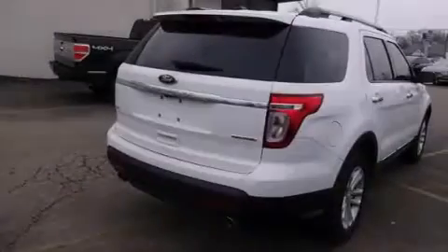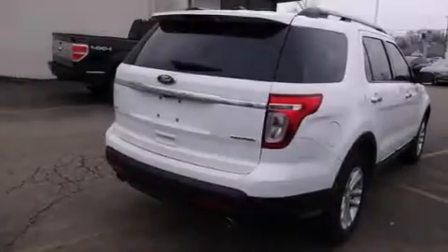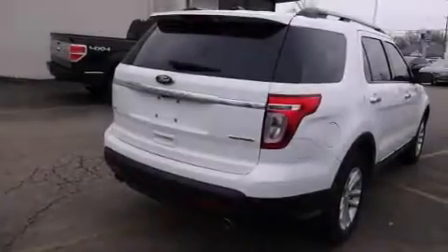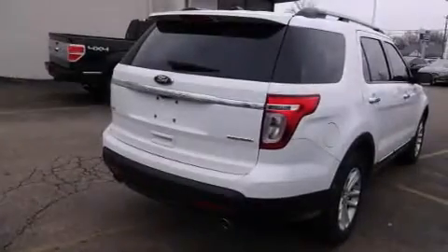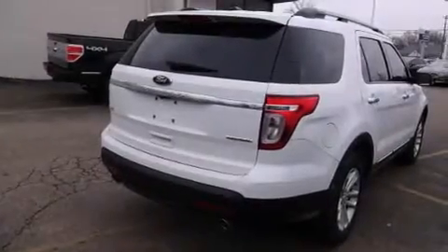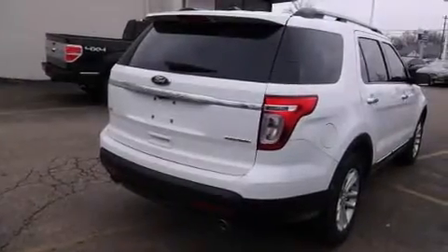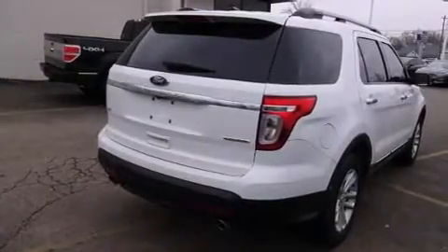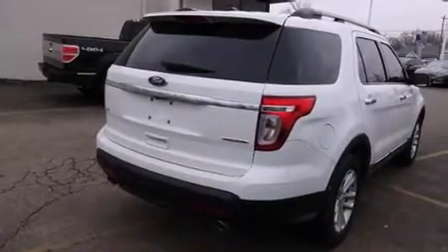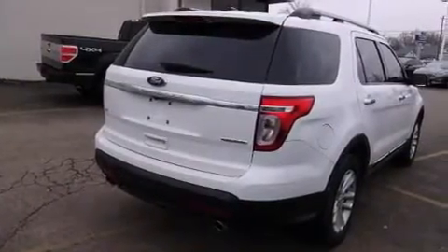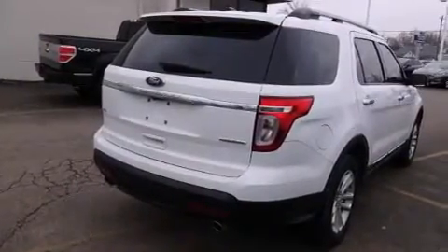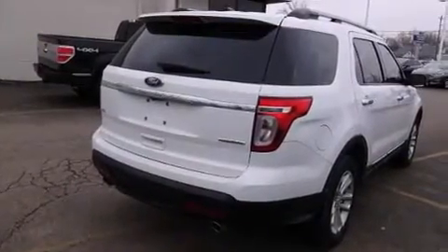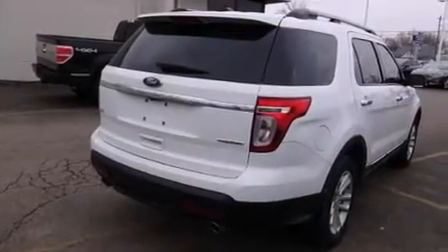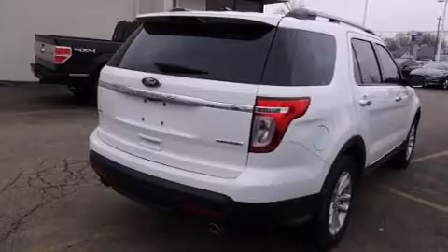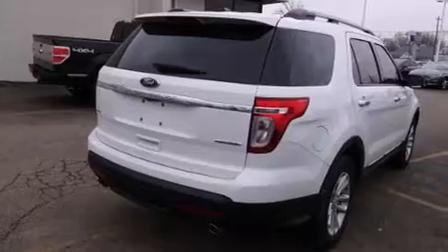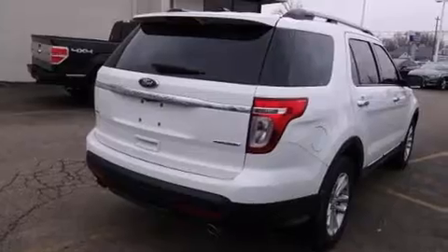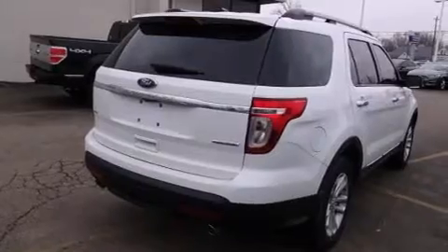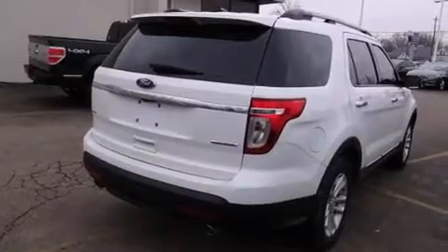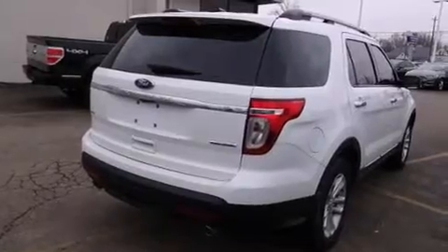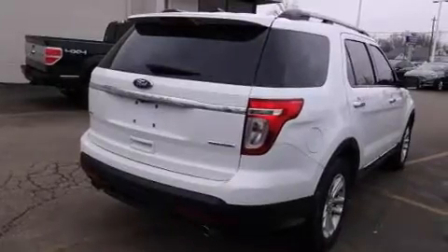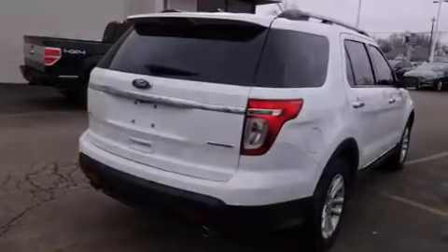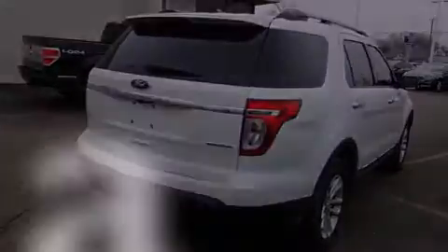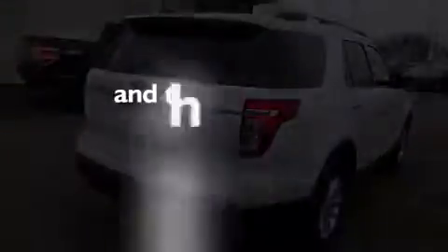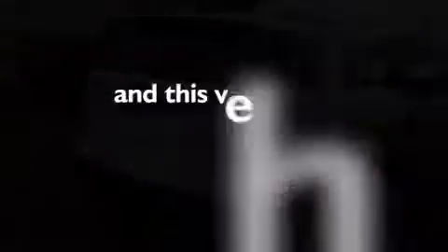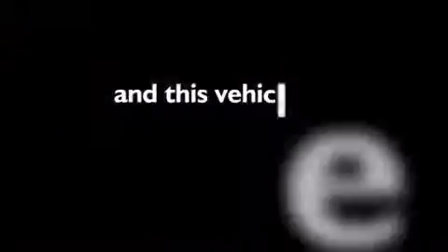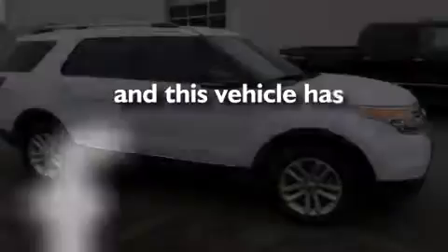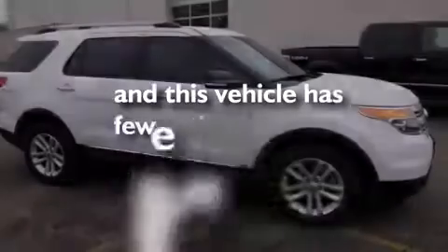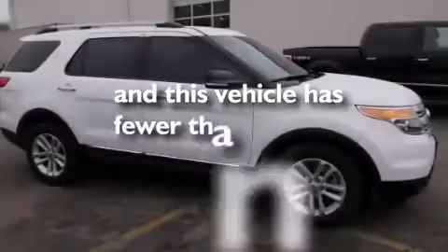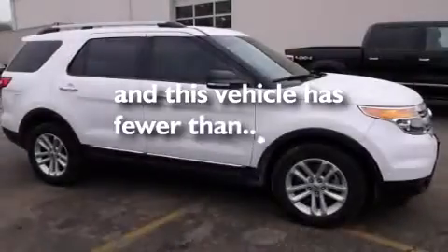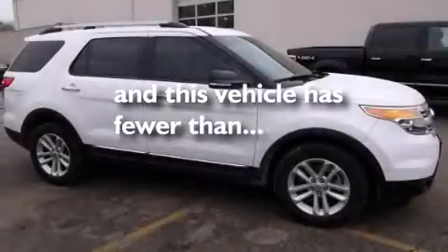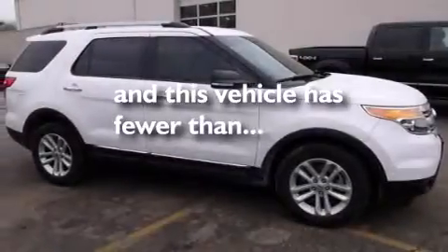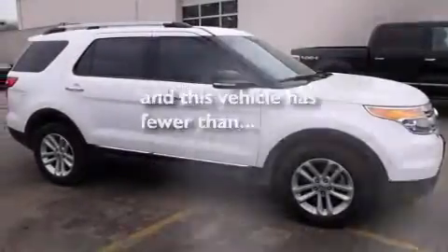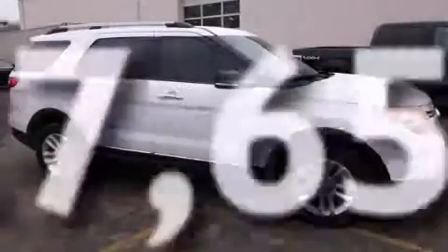A power passenger seat, air conditioning, and a folding rear seat. This vehicle has fewer than 28,000 miles on the odometer.